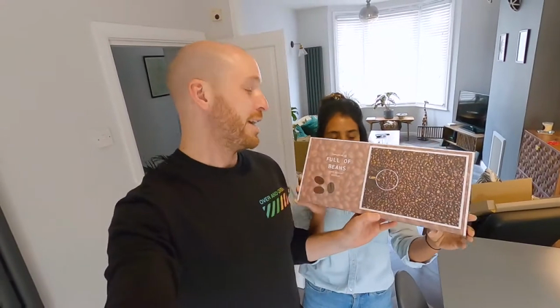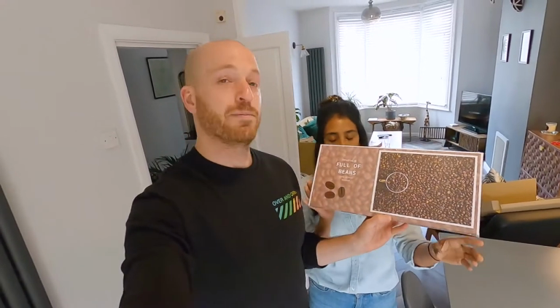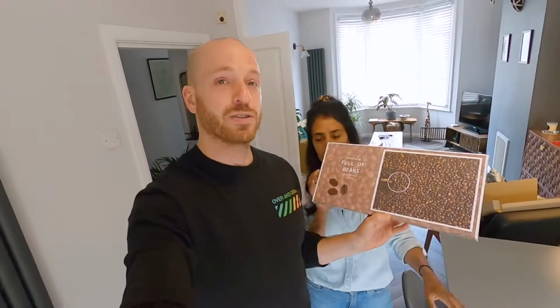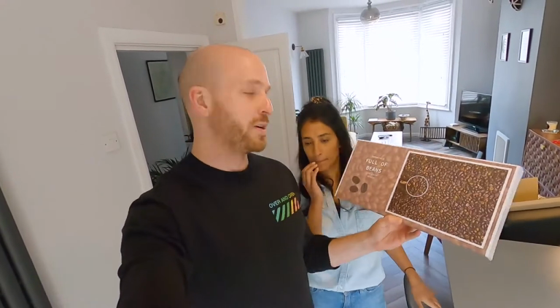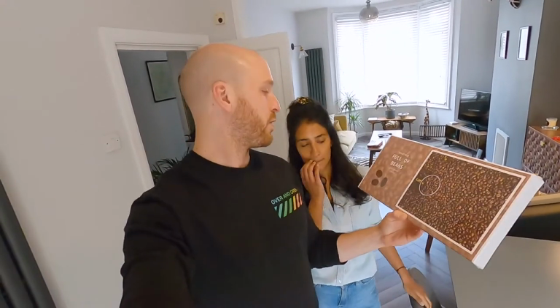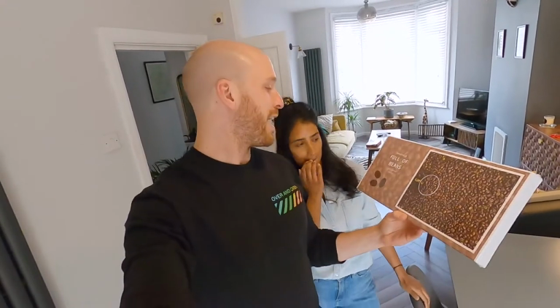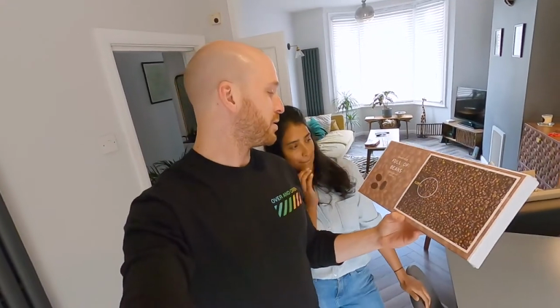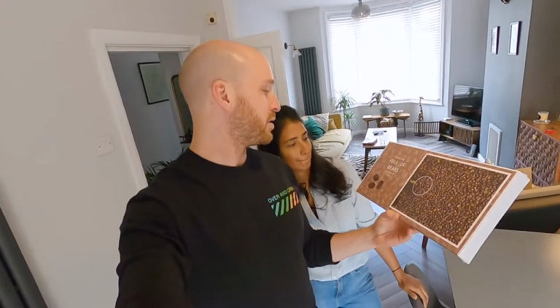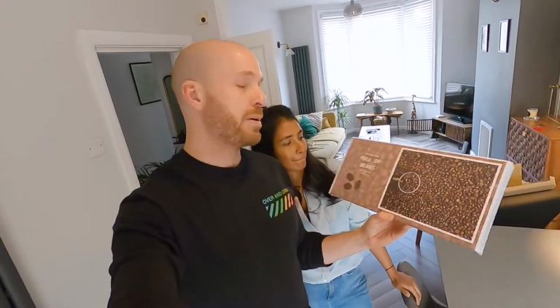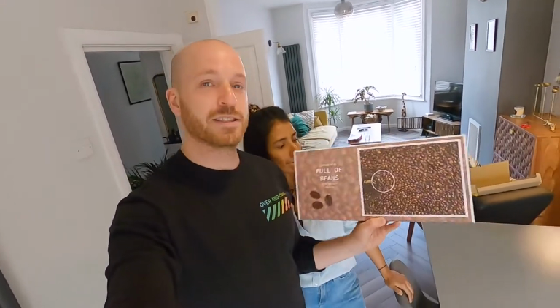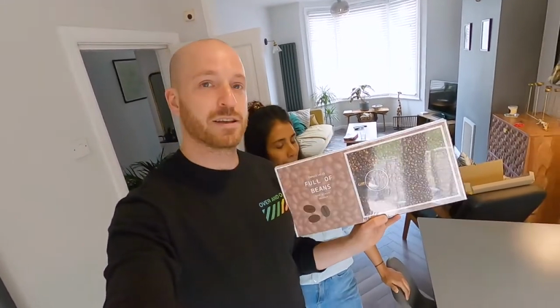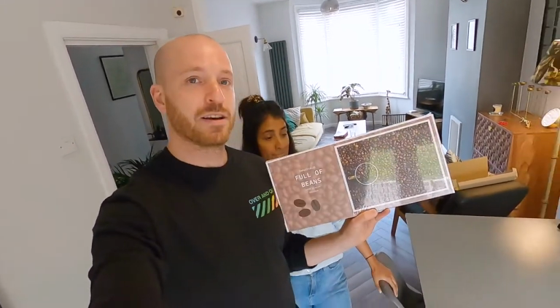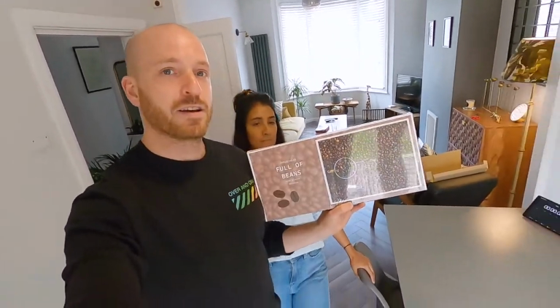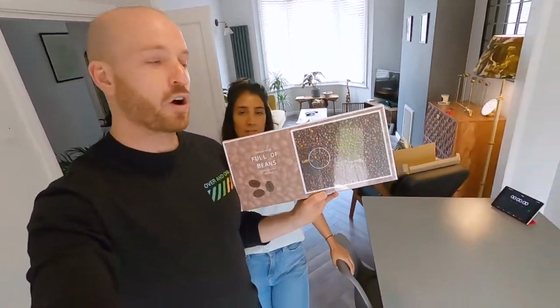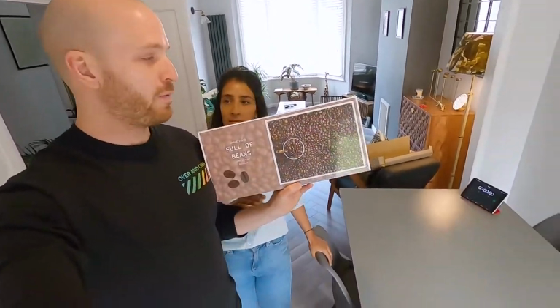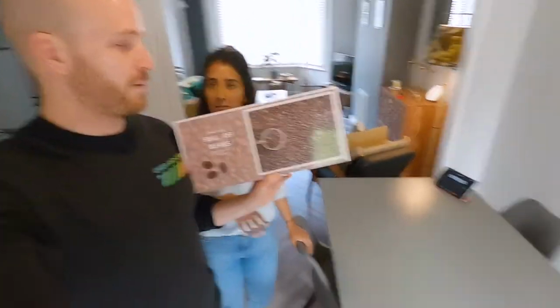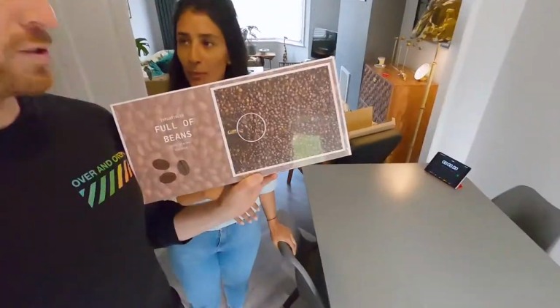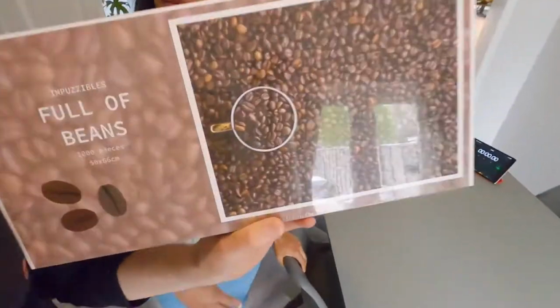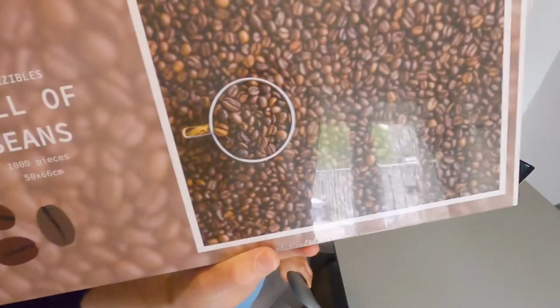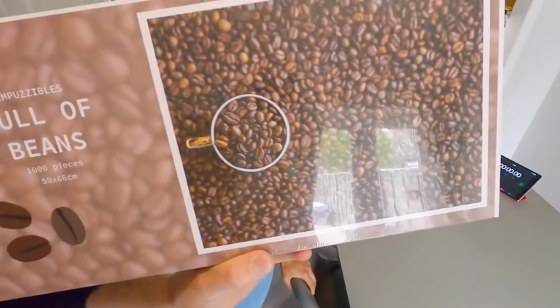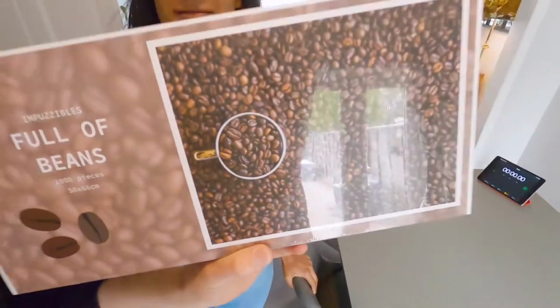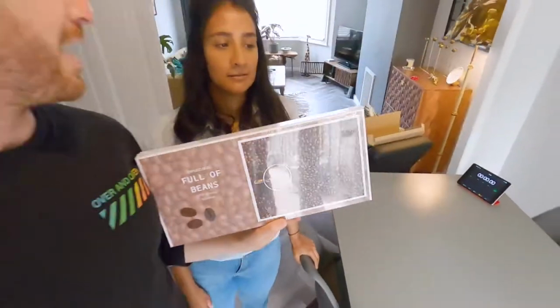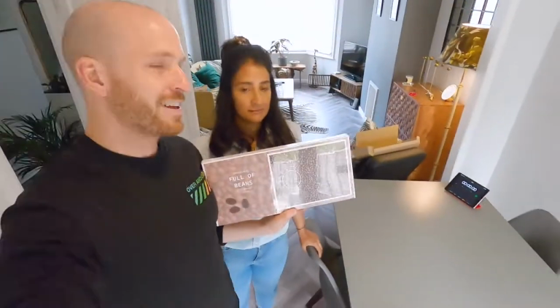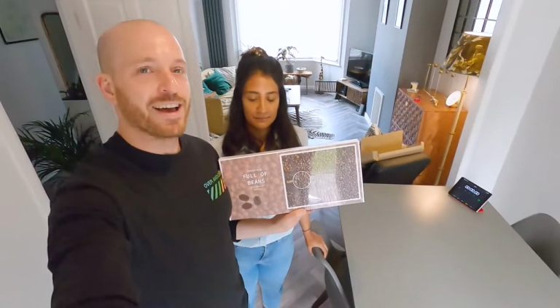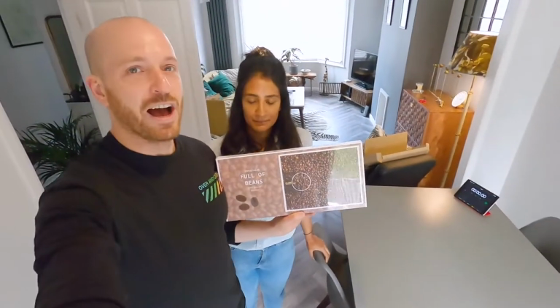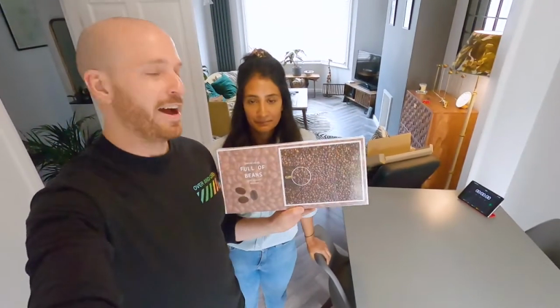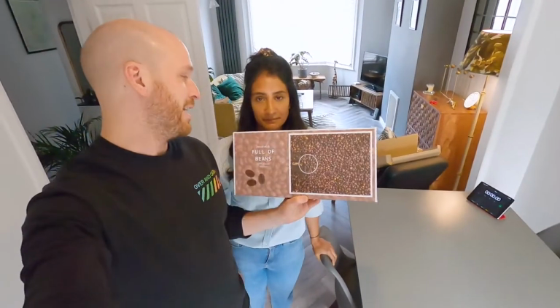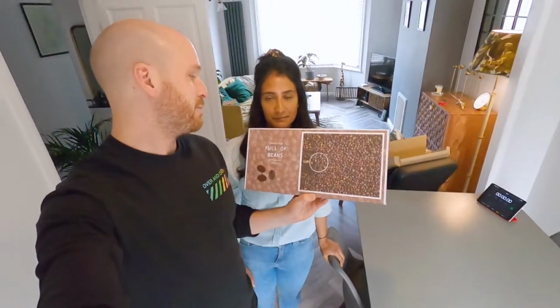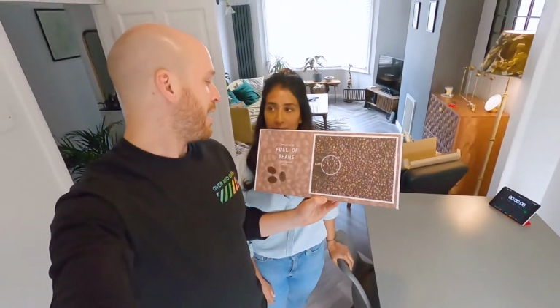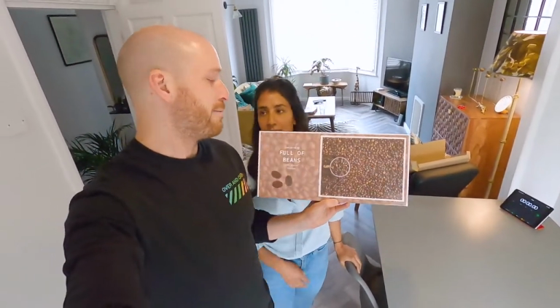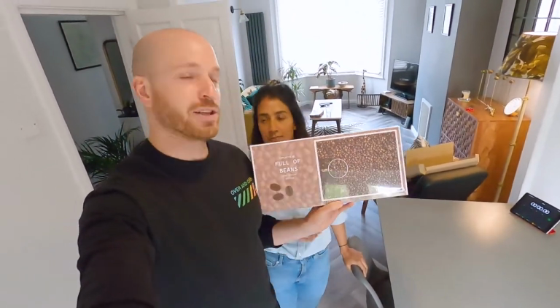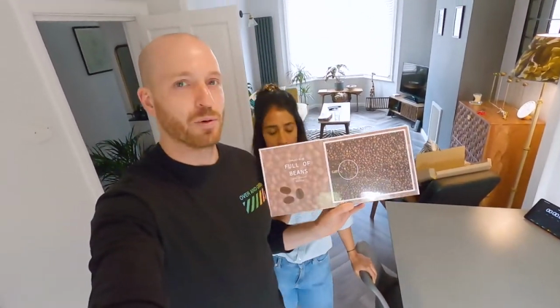It's a puzzle — a thousand piece coffee bean puzzle. I'm not sure if you can see that, and it's by Impuzzables.